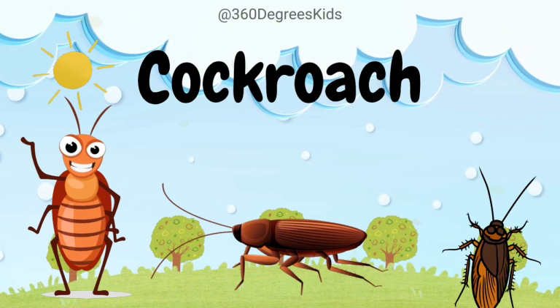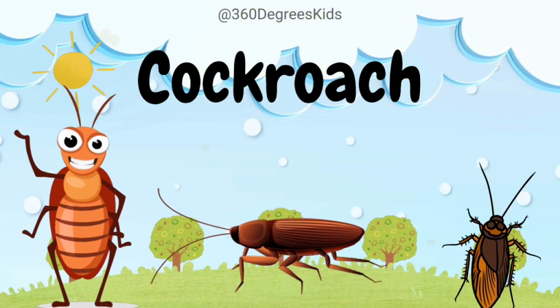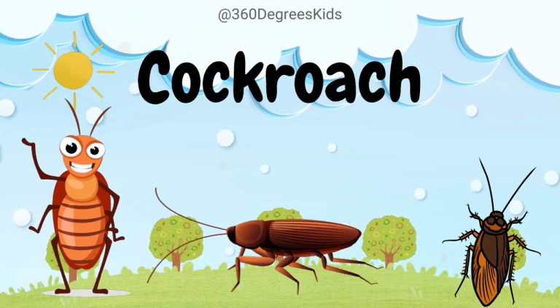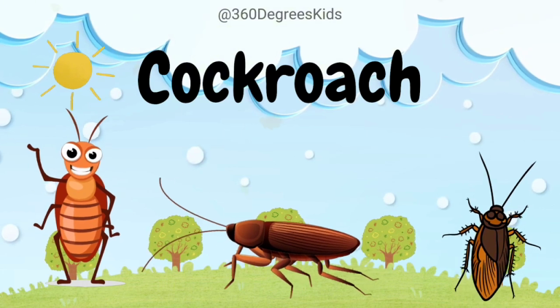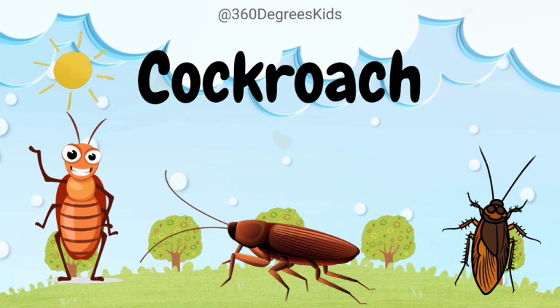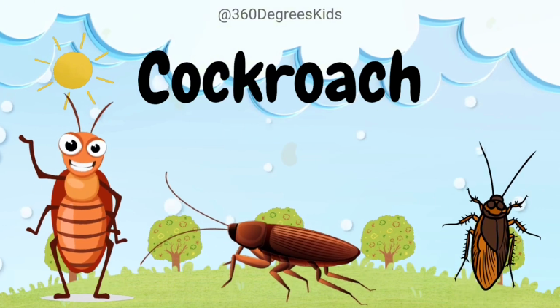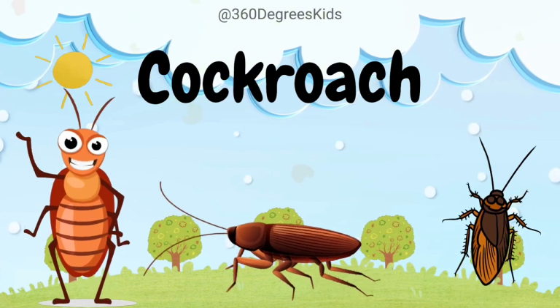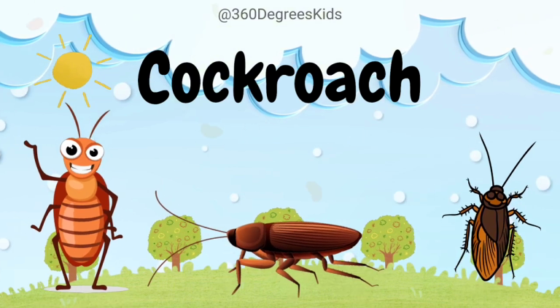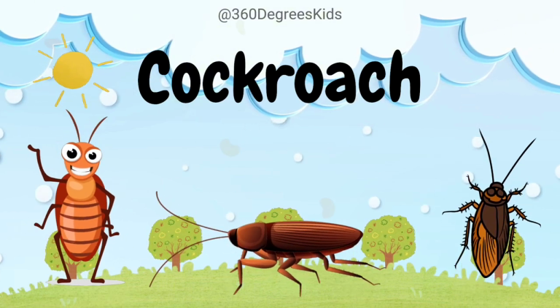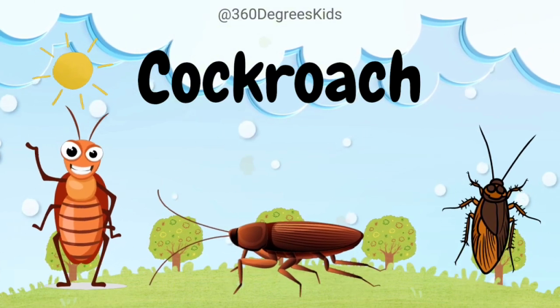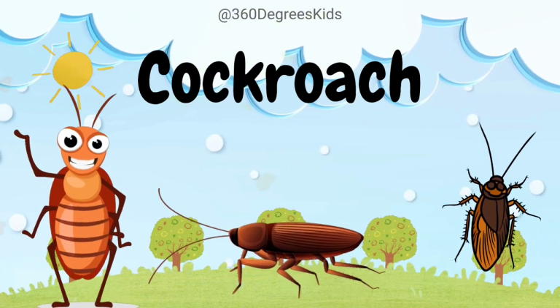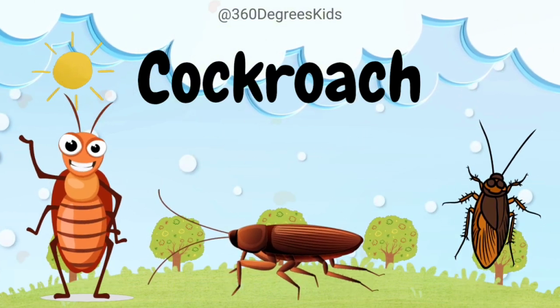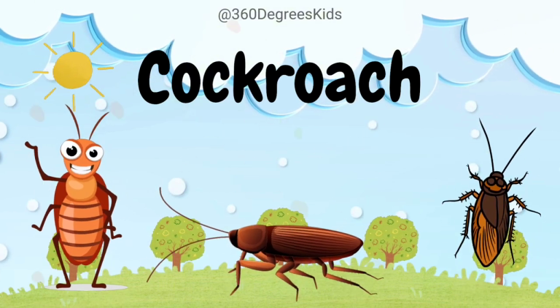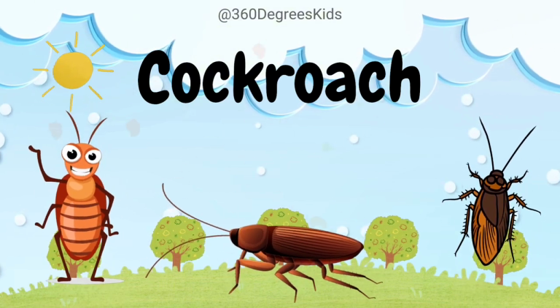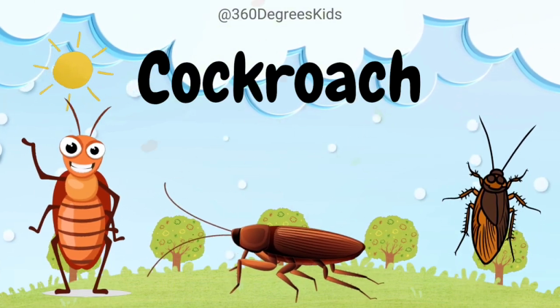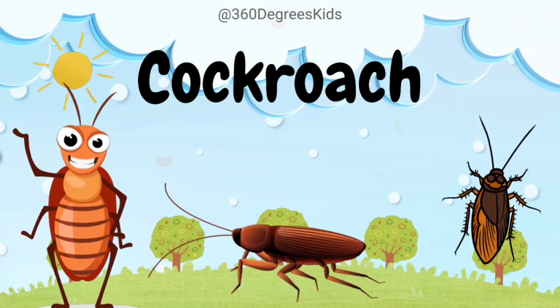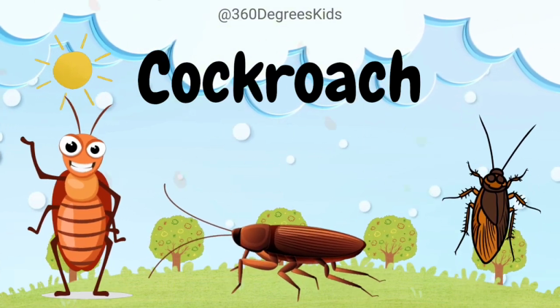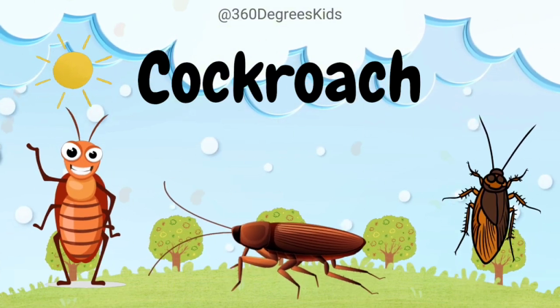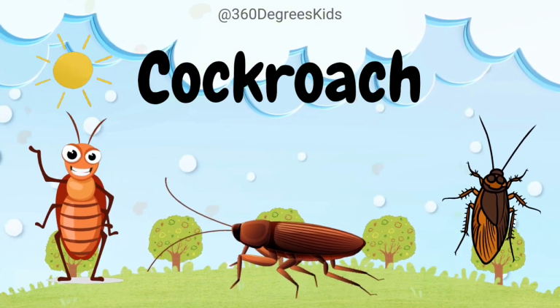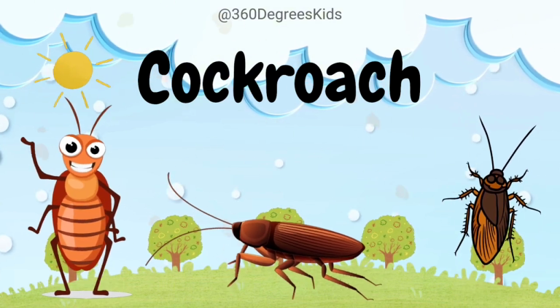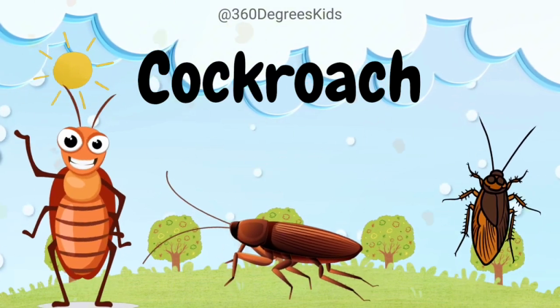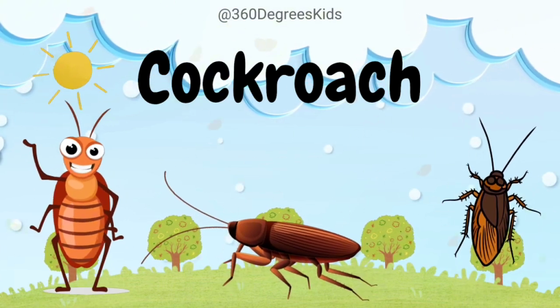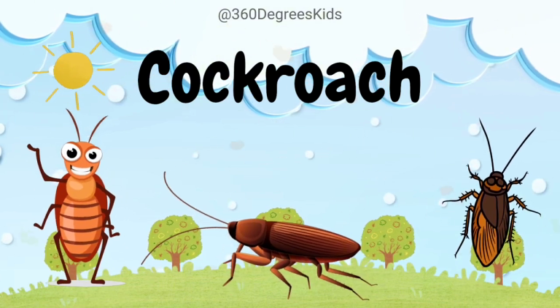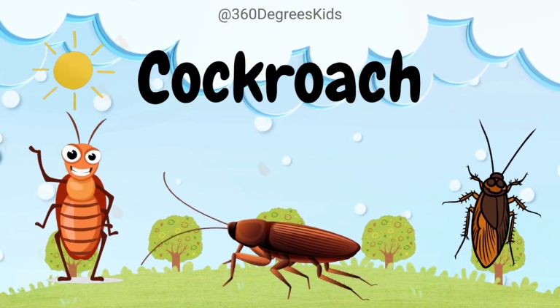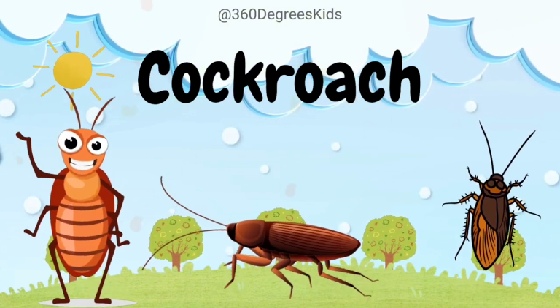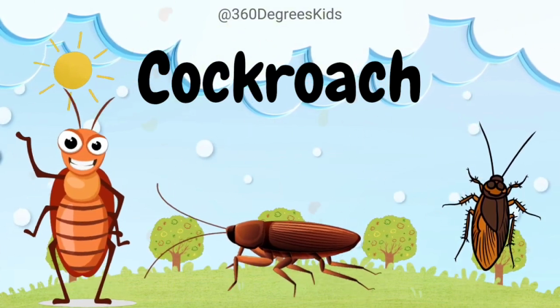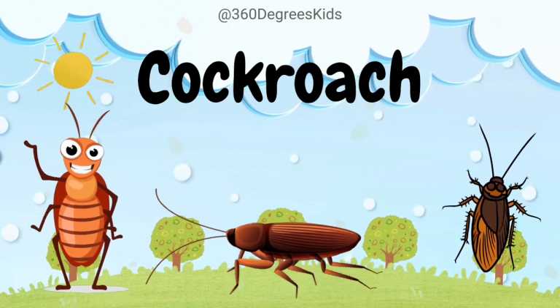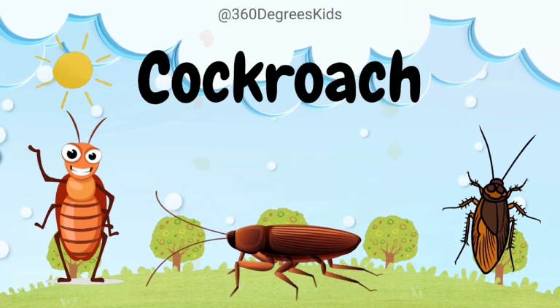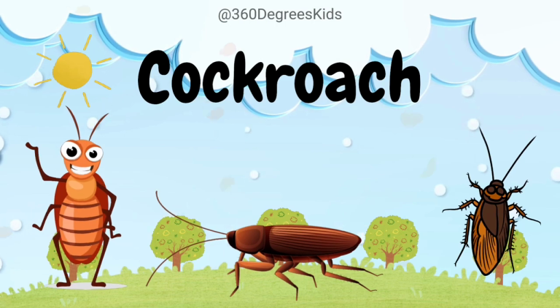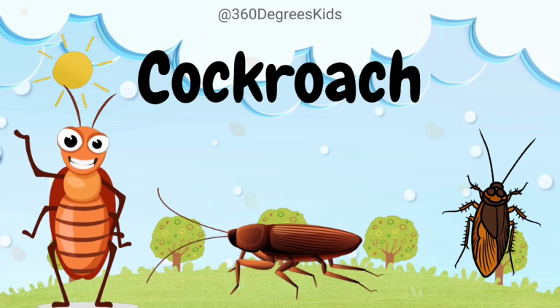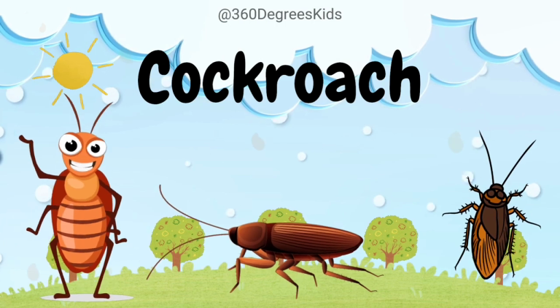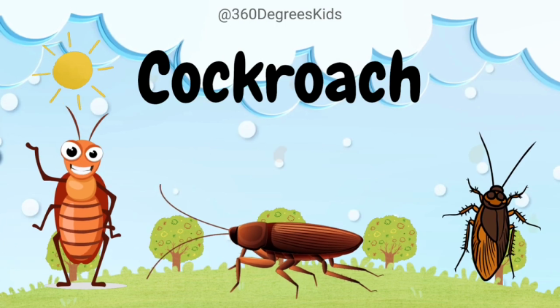Cockroach. These are cockroaches. Cockroaches are super fast runners.